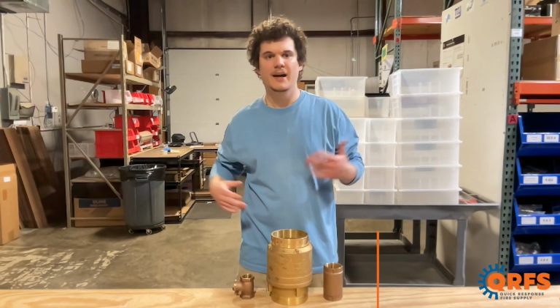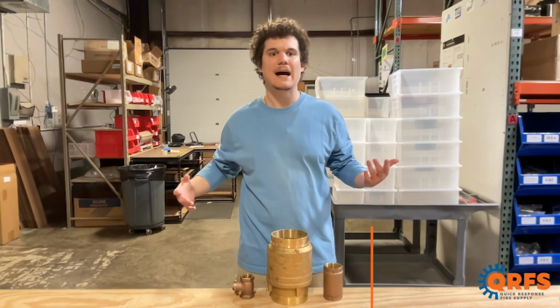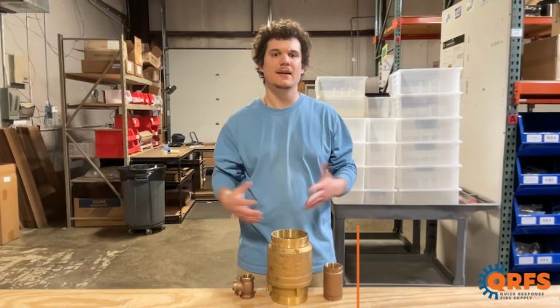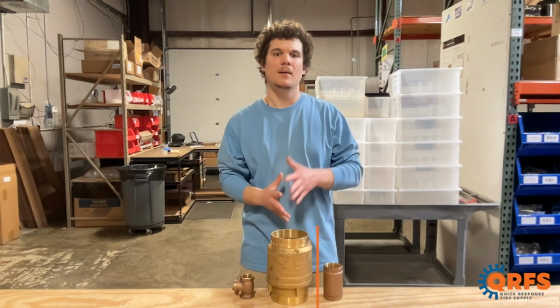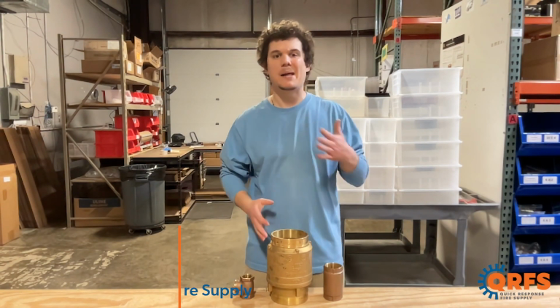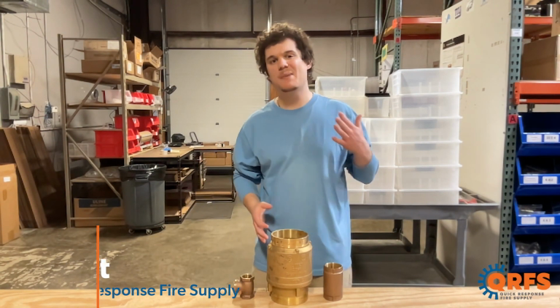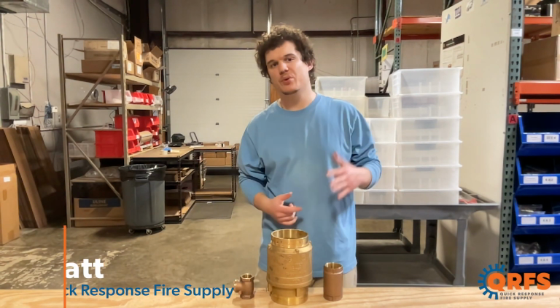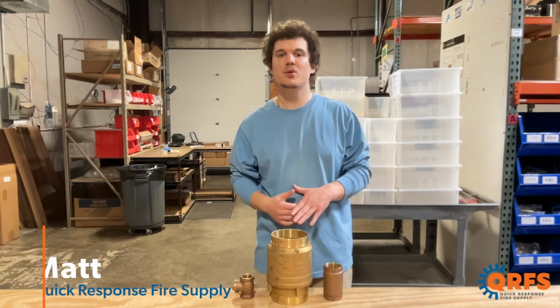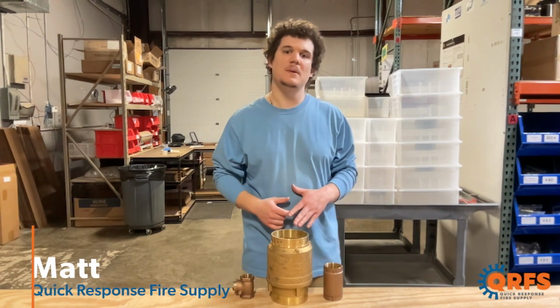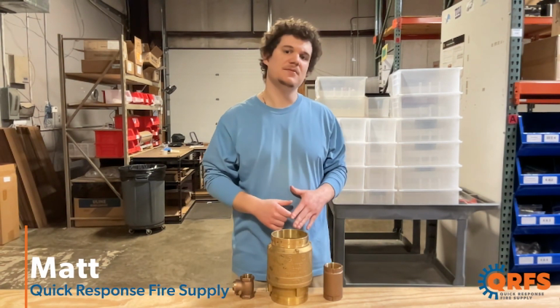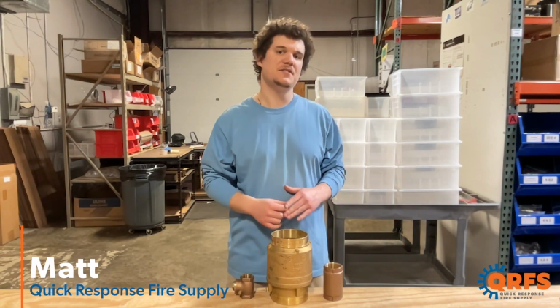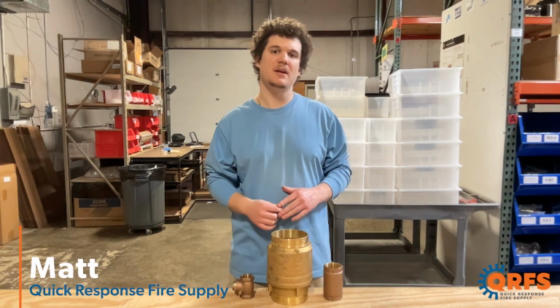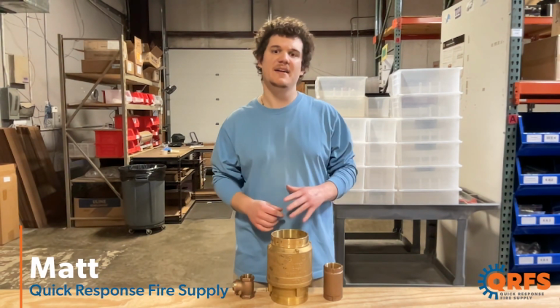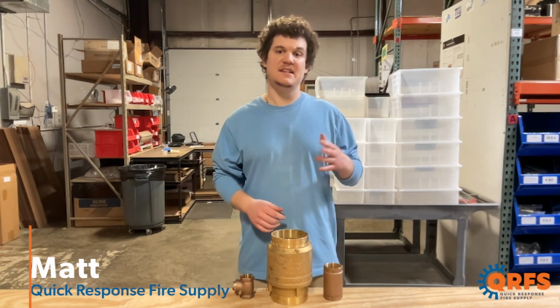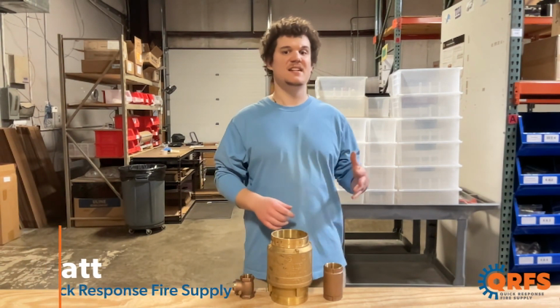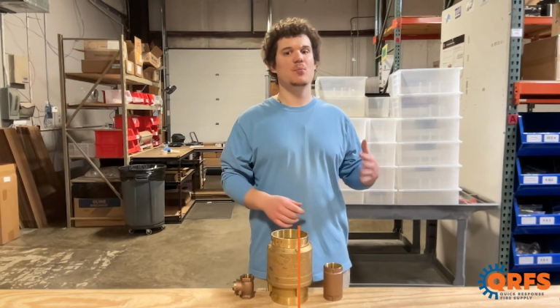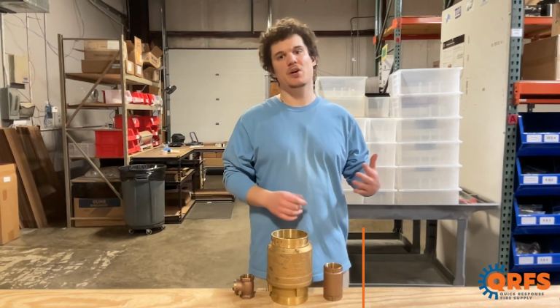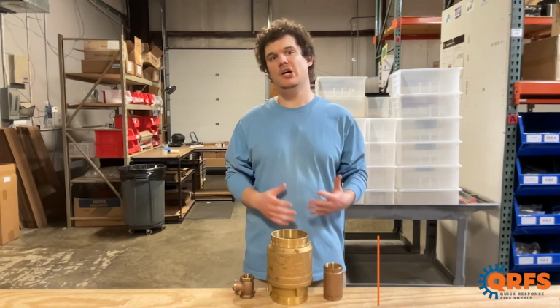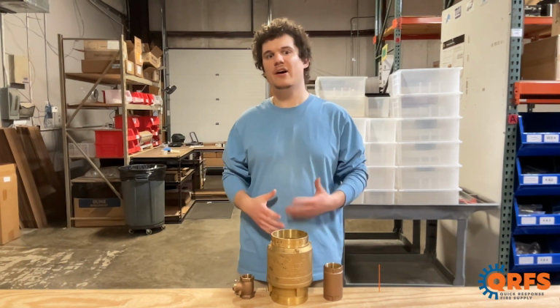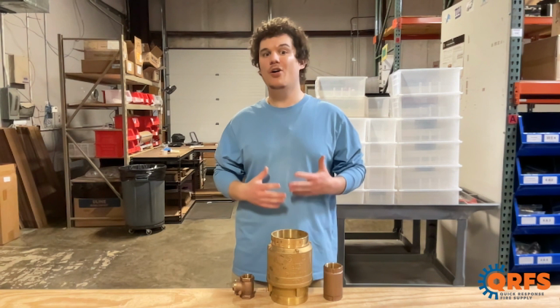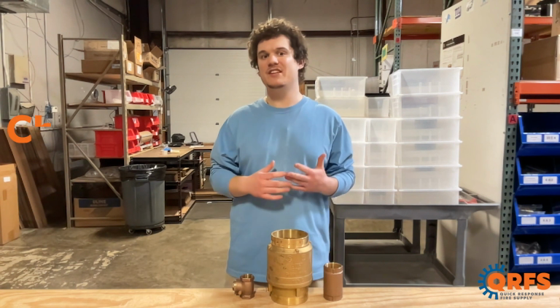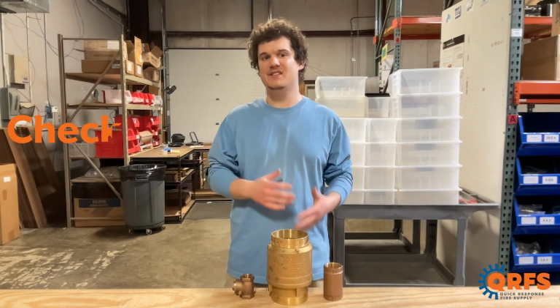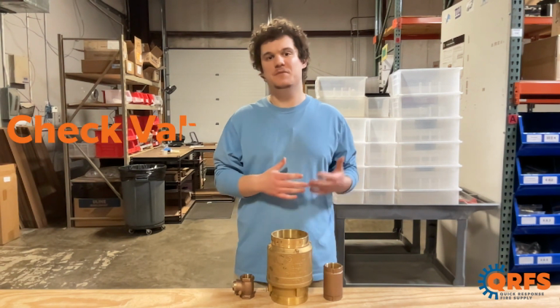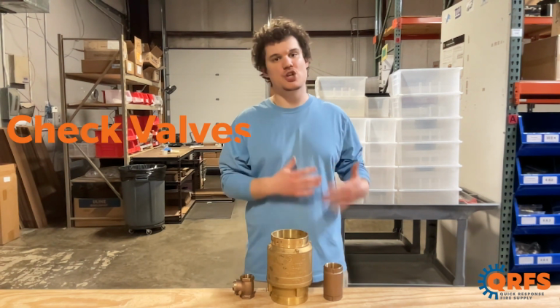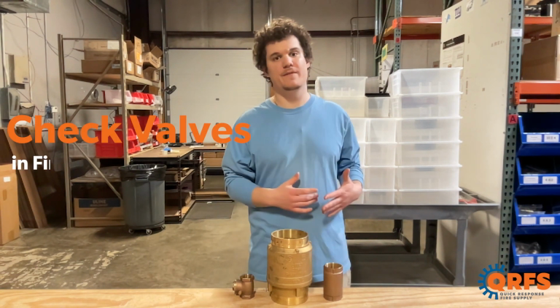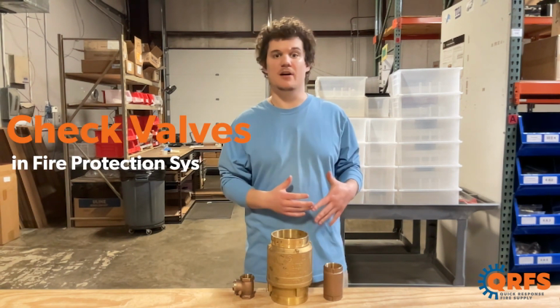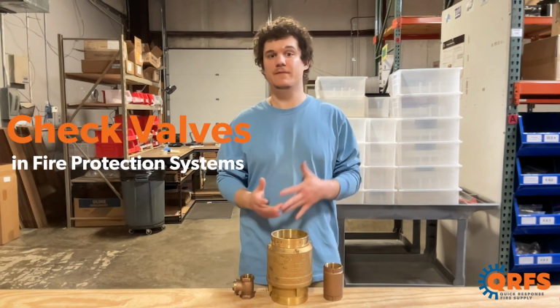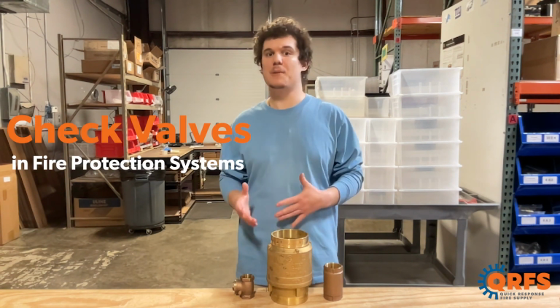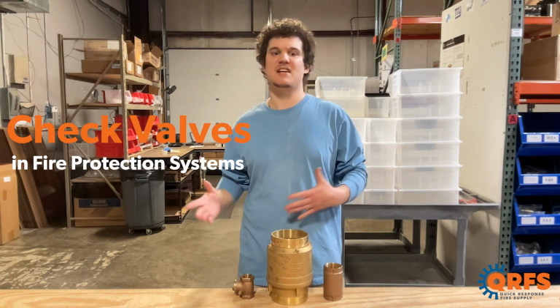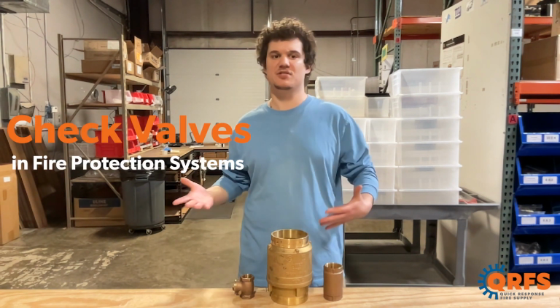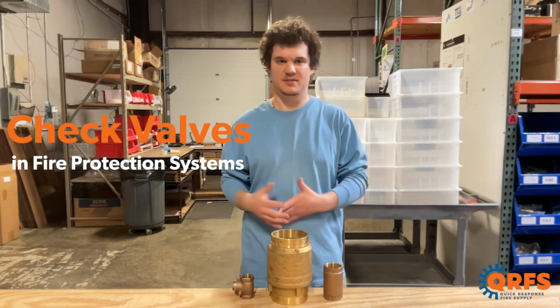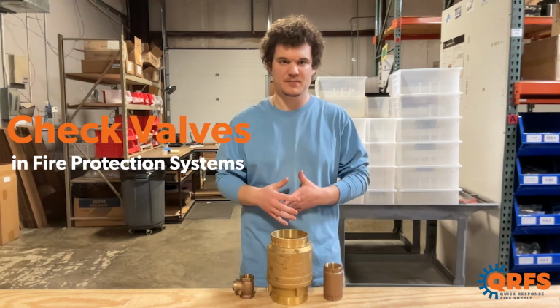Hi, my name is Matt with Quick Response Fire Supply, and today we're going to talk about all the different types of check valves in fire protection systems.